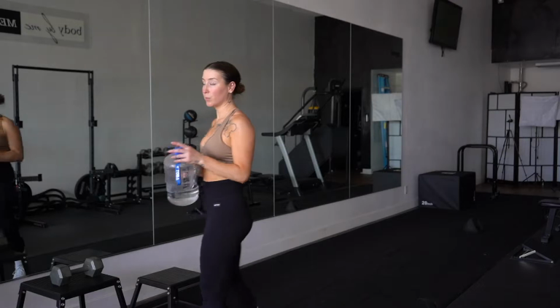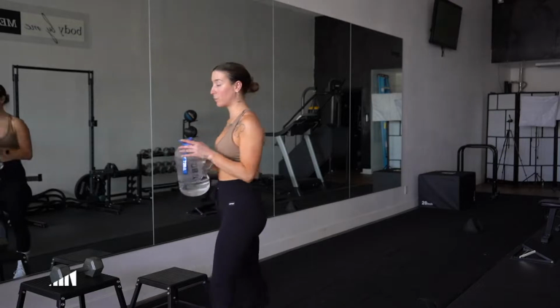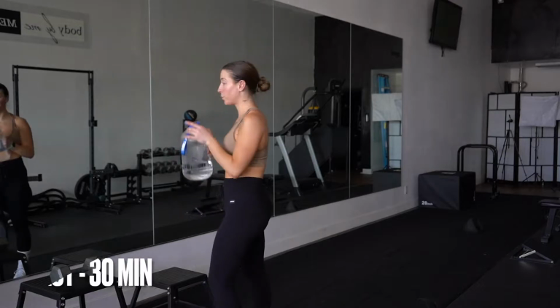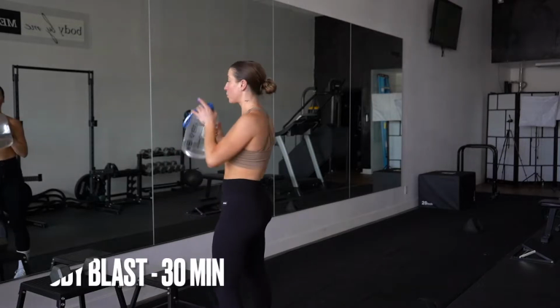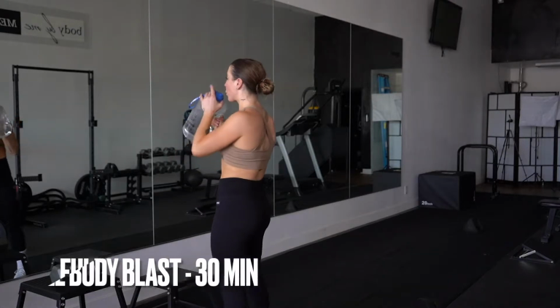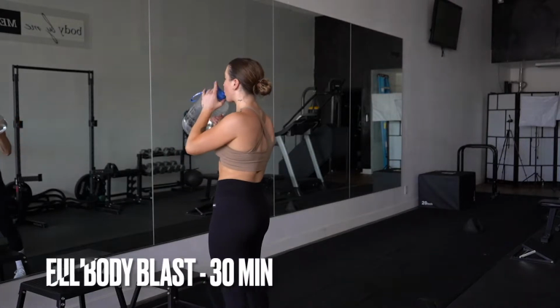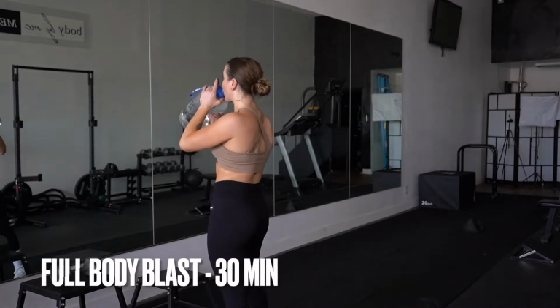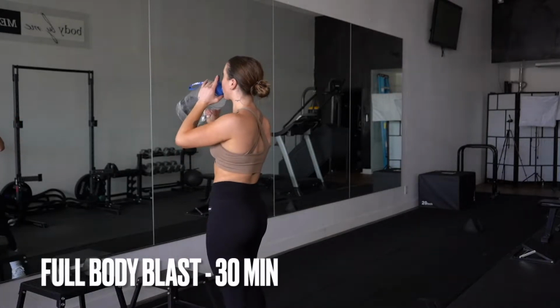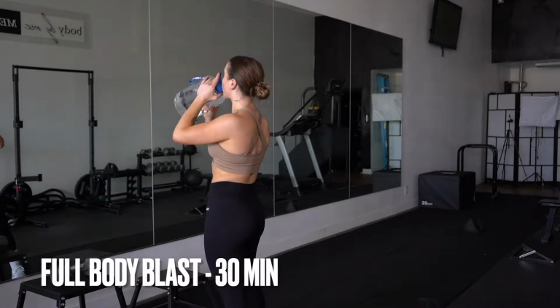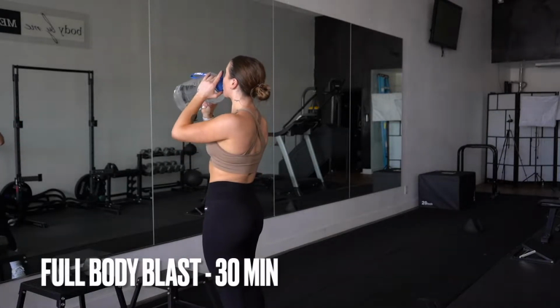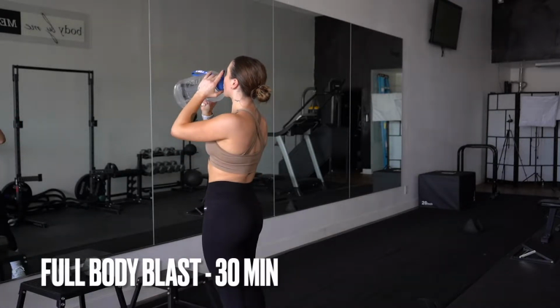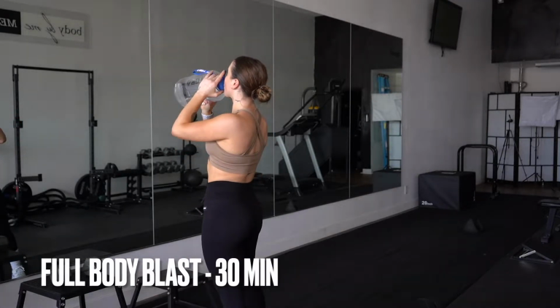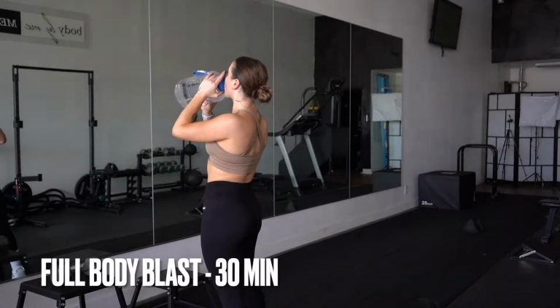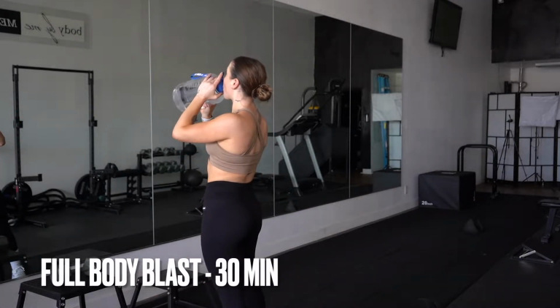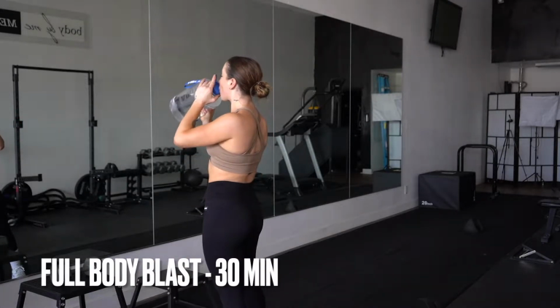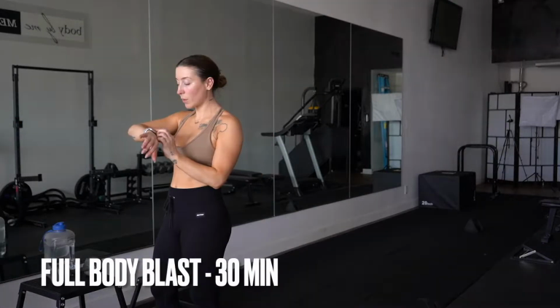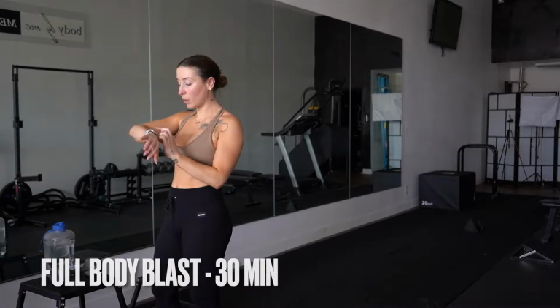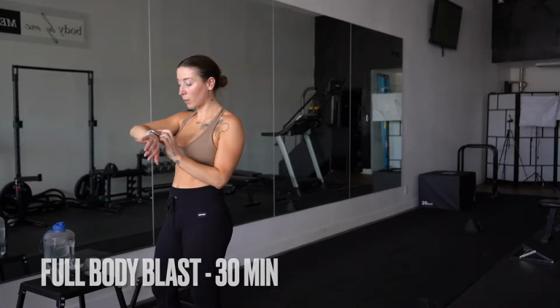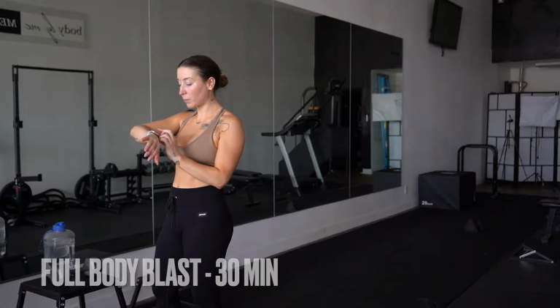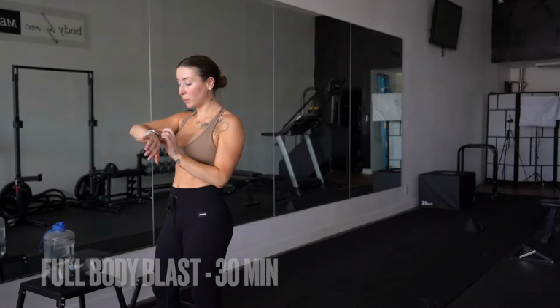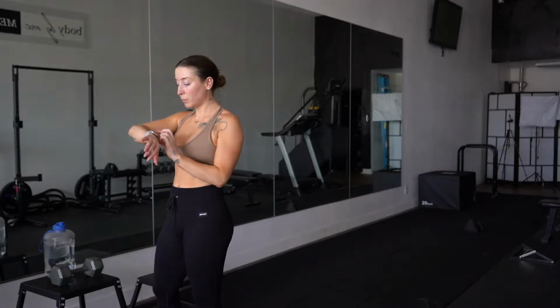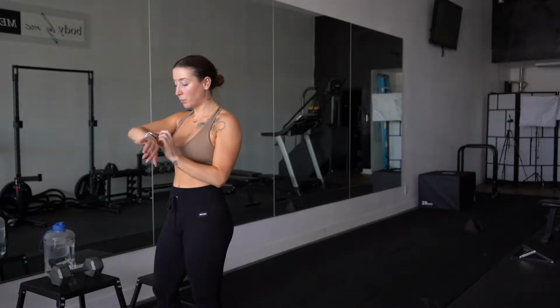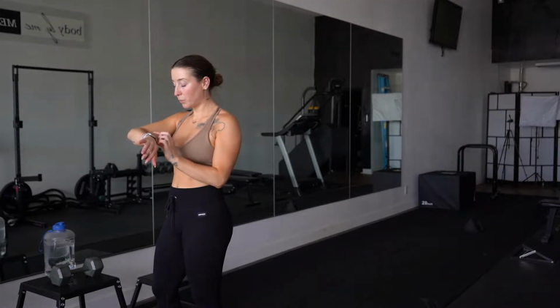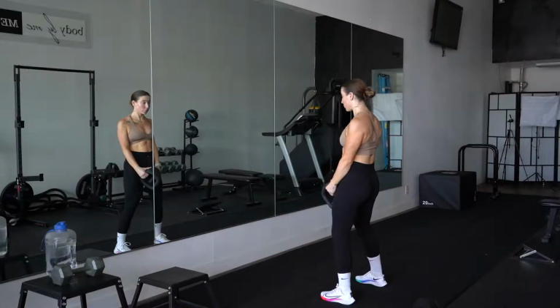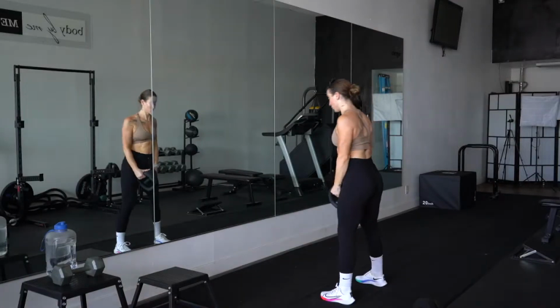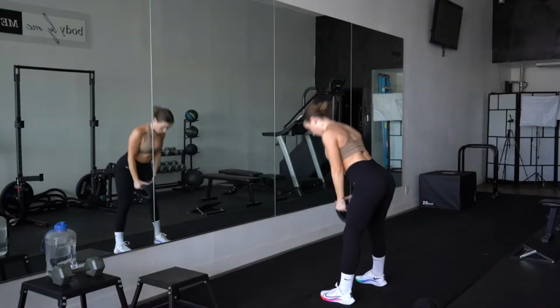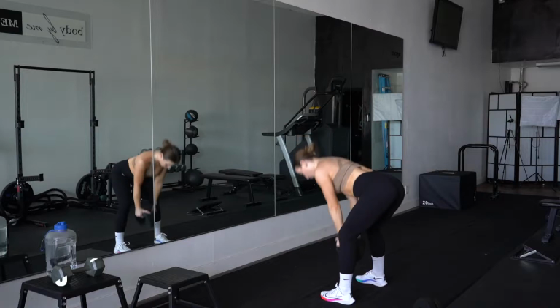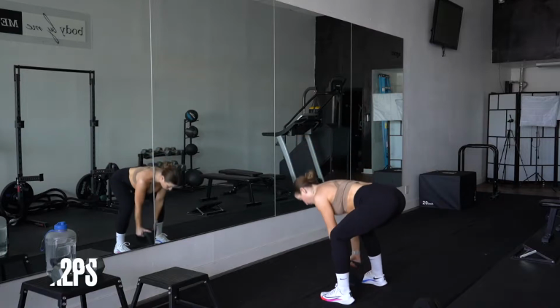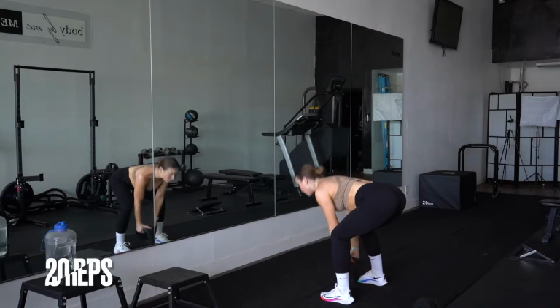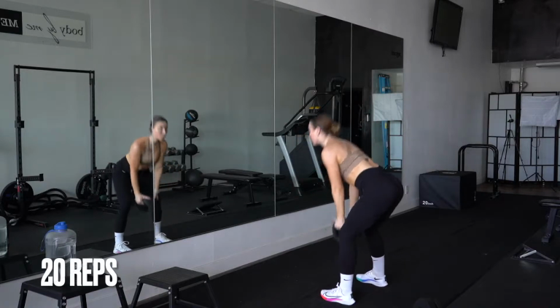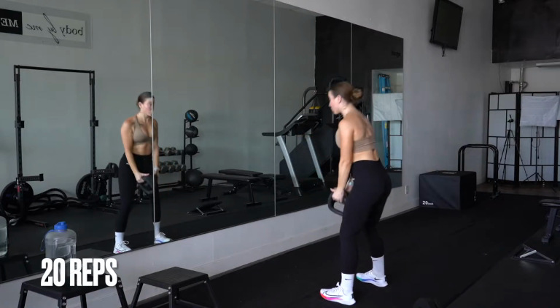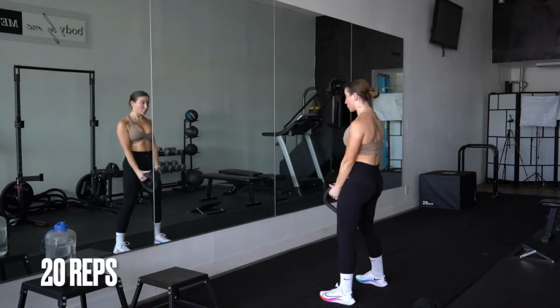Welcome to the workout, champ. Today is a full body blast, so get yourself ready because we are going to get drippy.